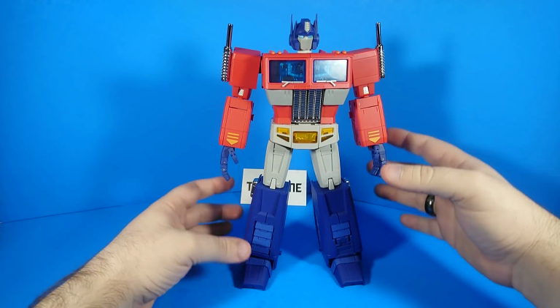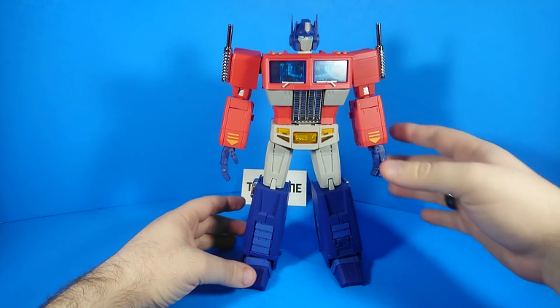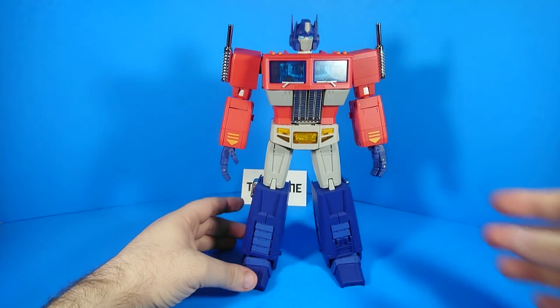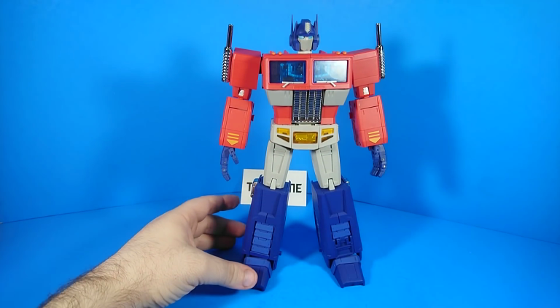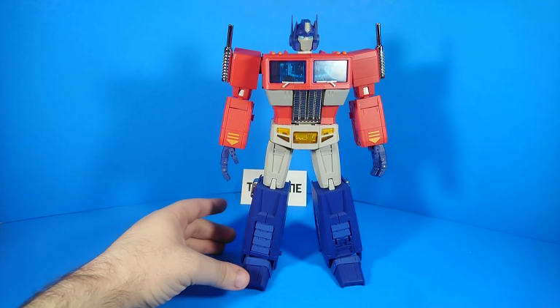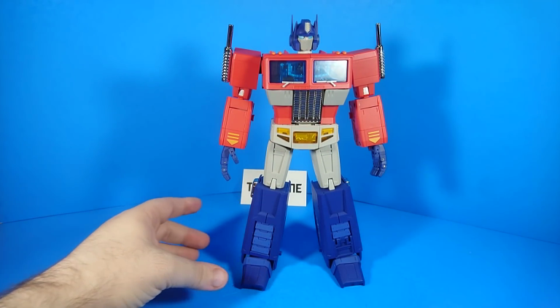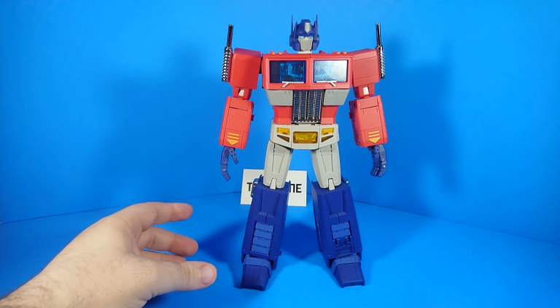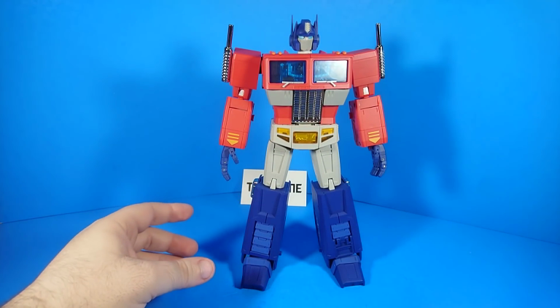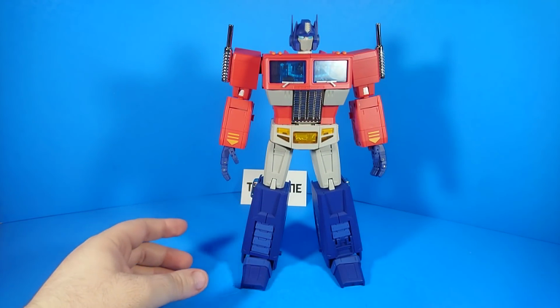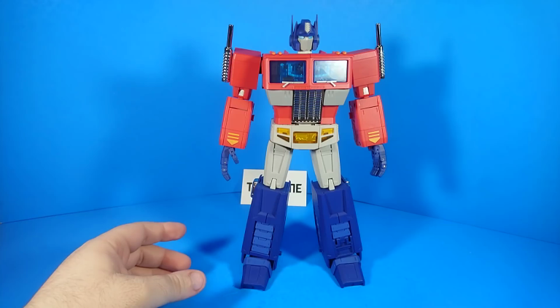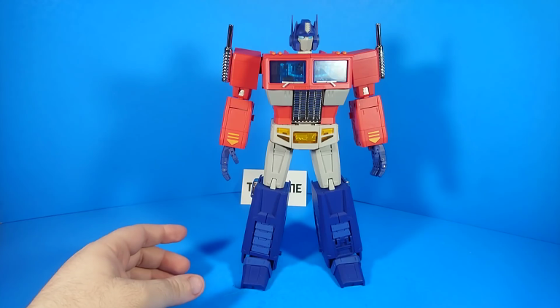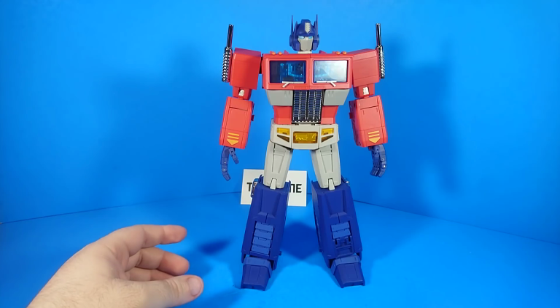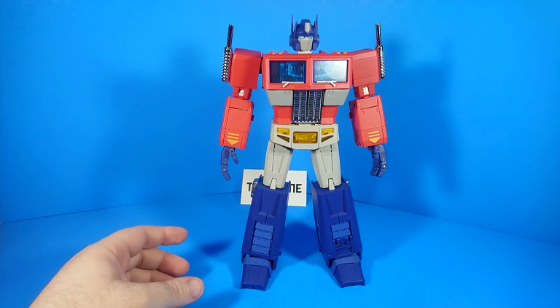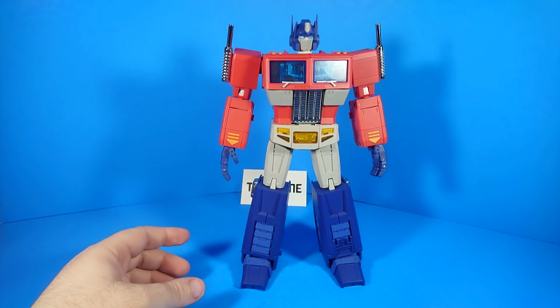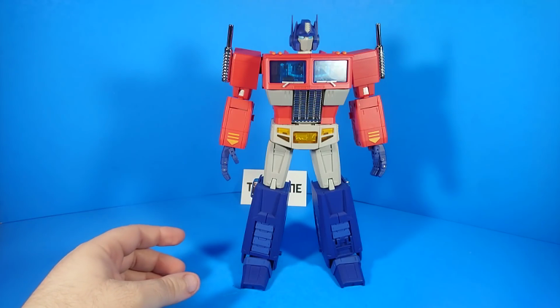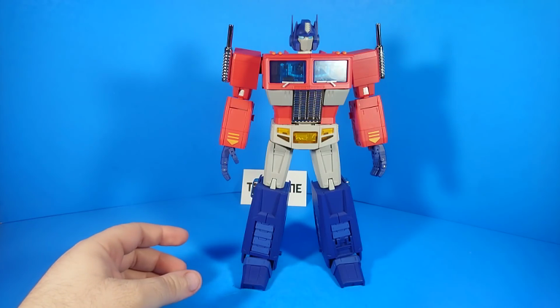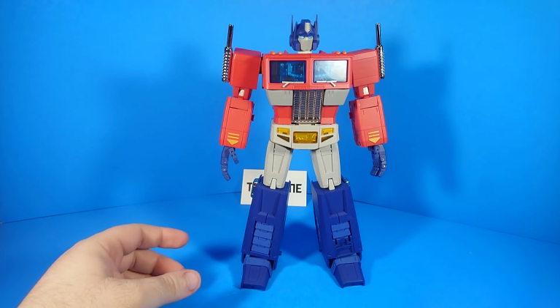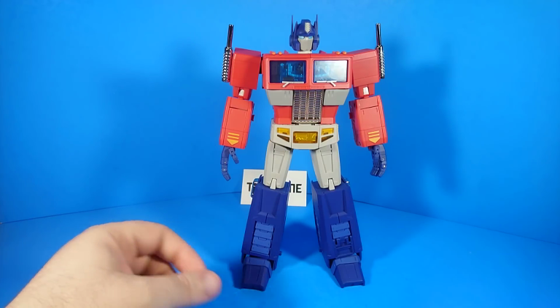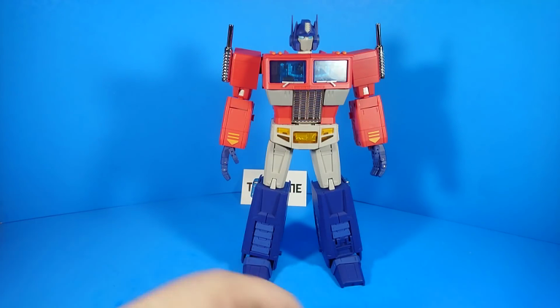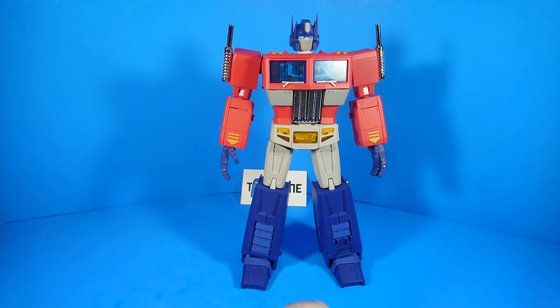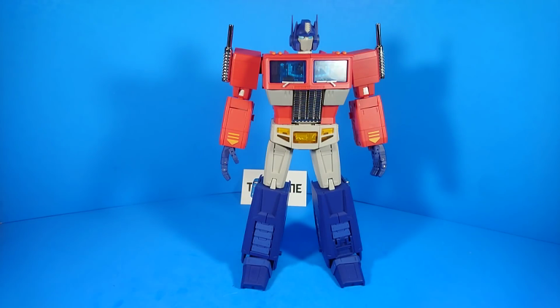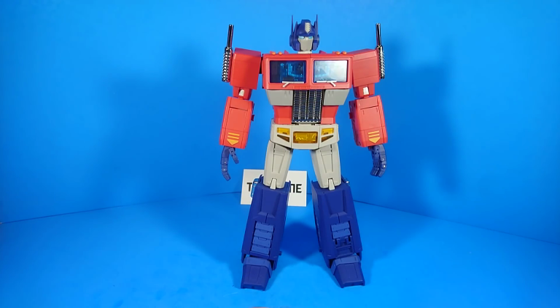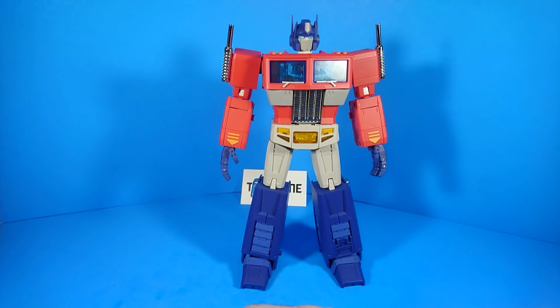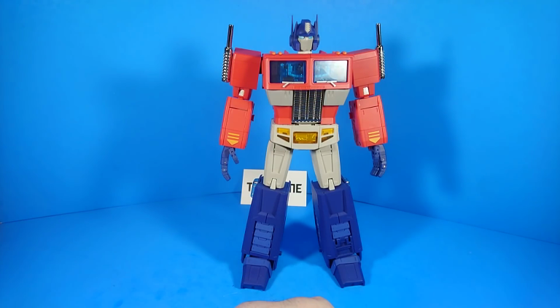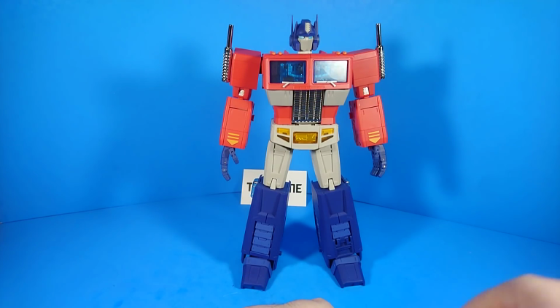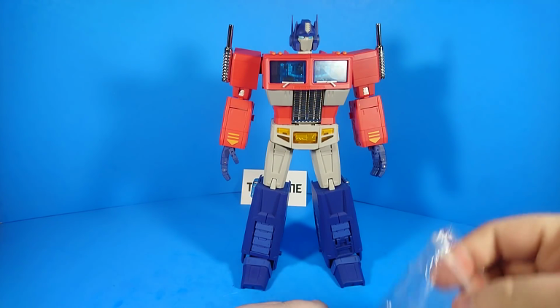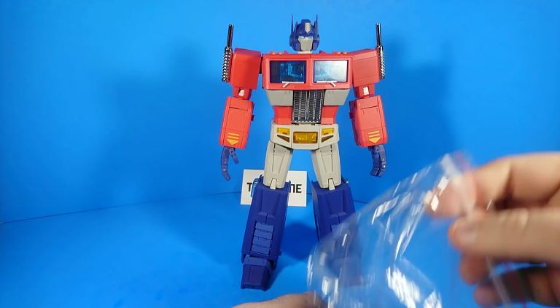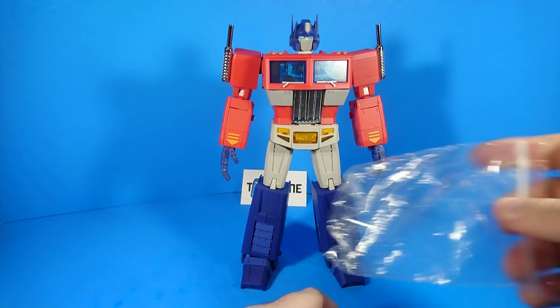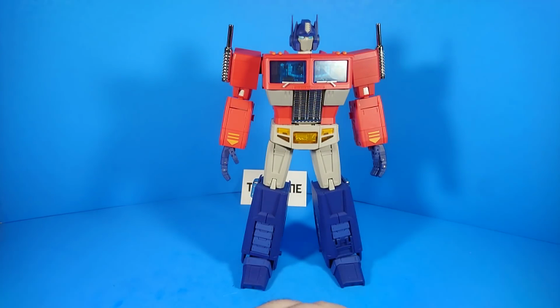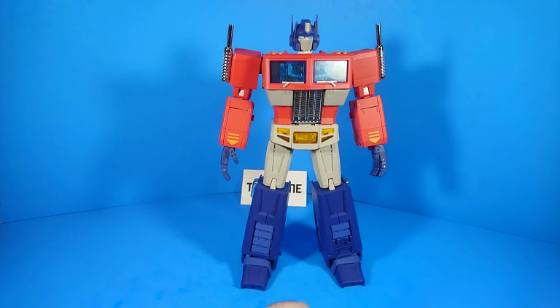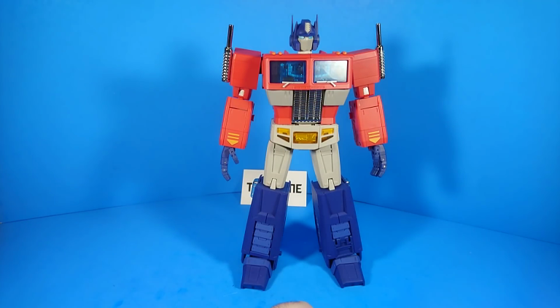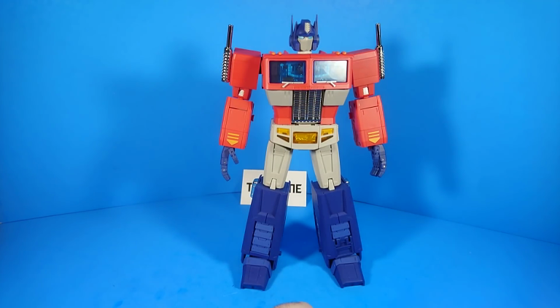Let's talk about accessories. He comes with a little bag of accessories and I'm just going to dump them all out here.